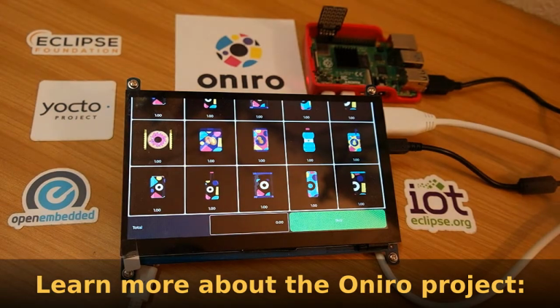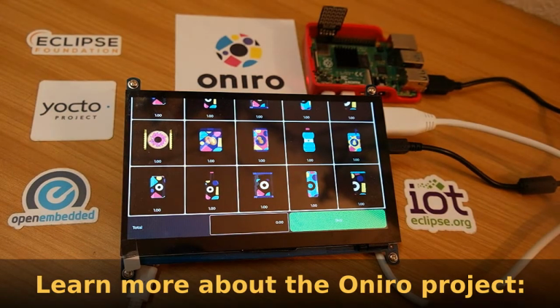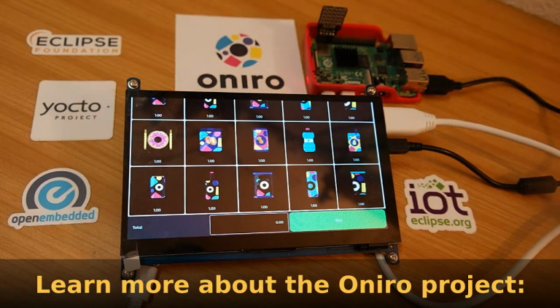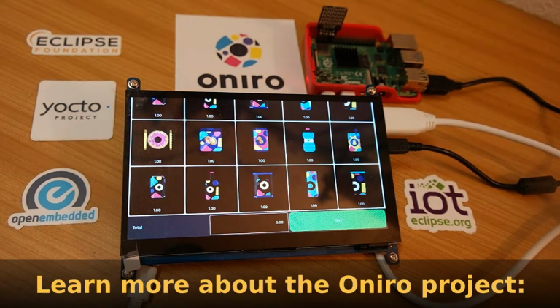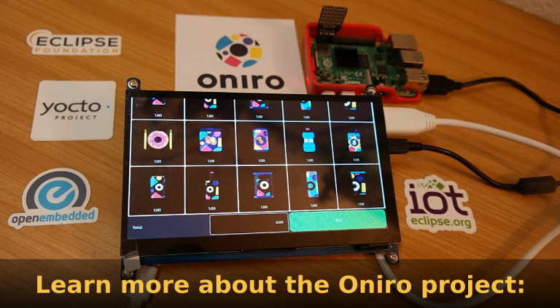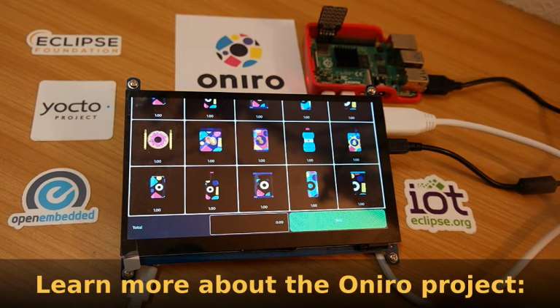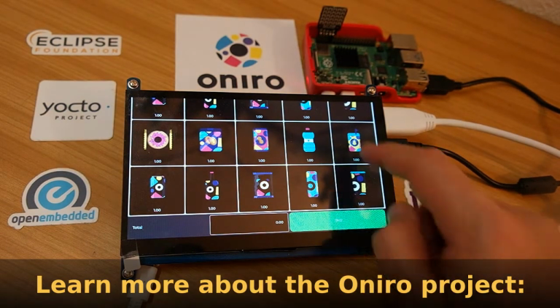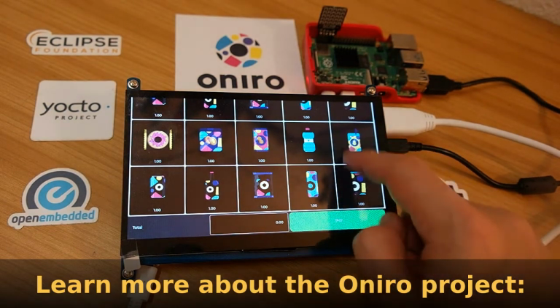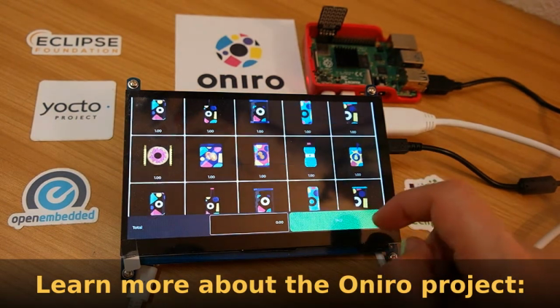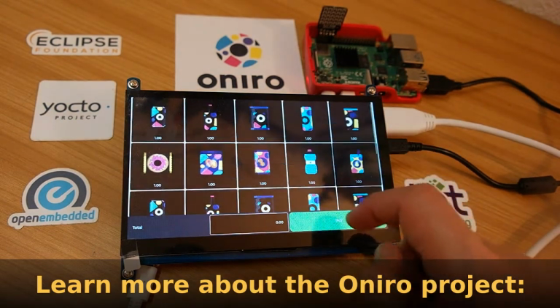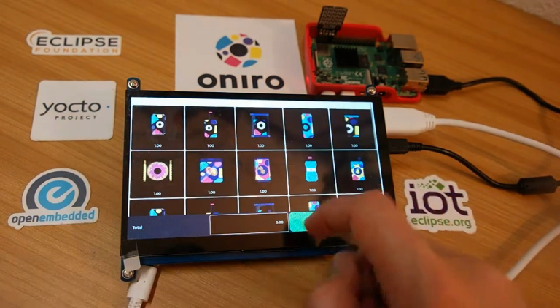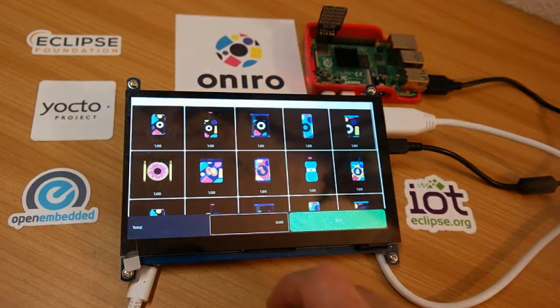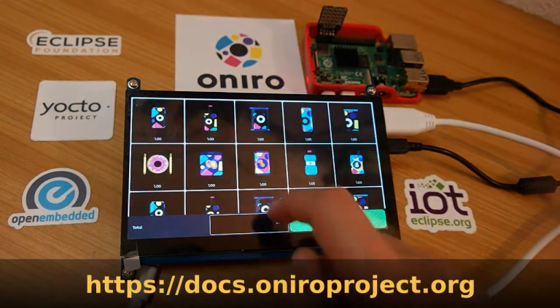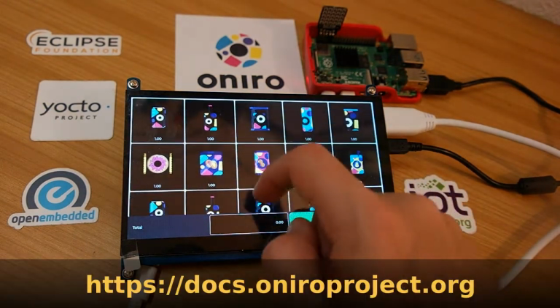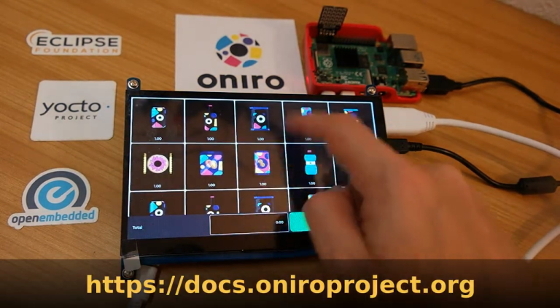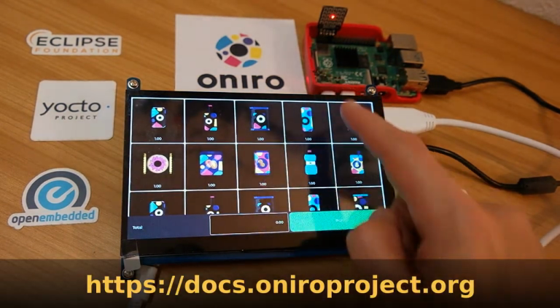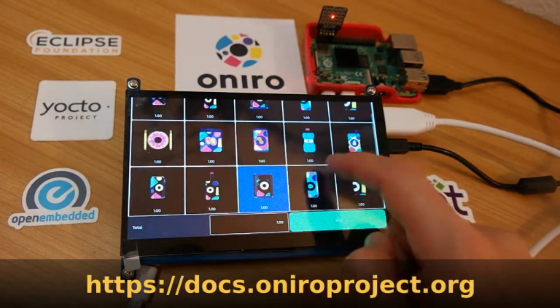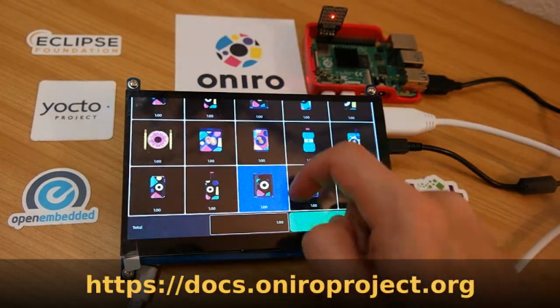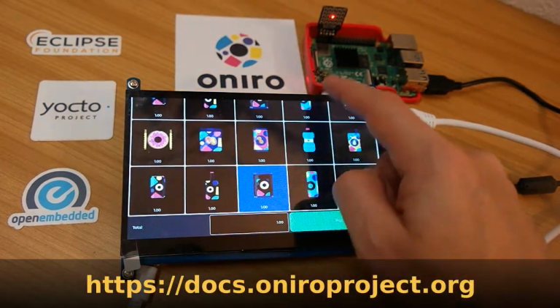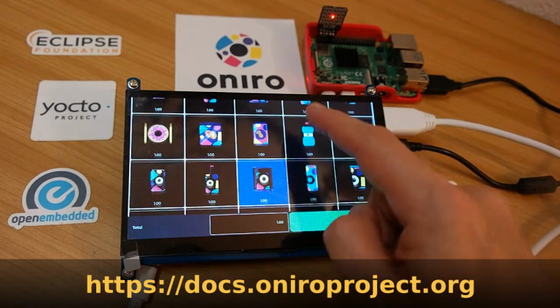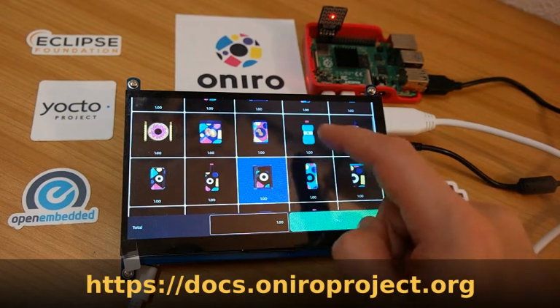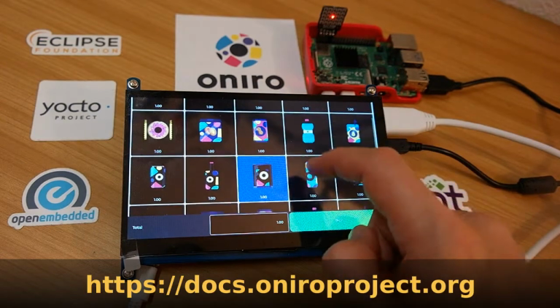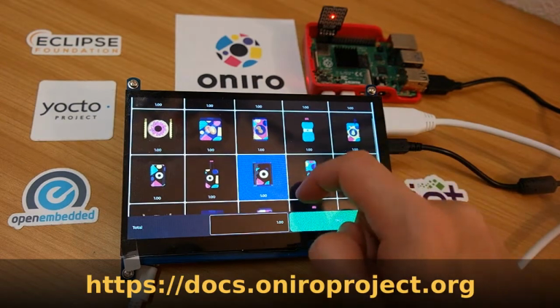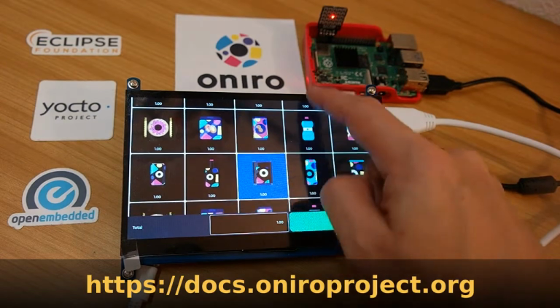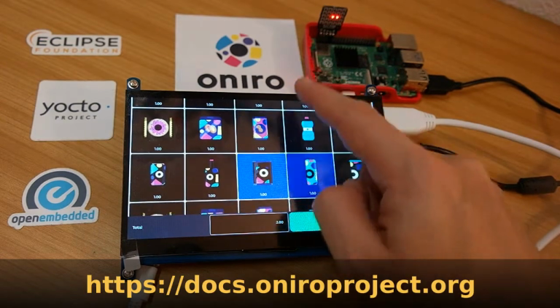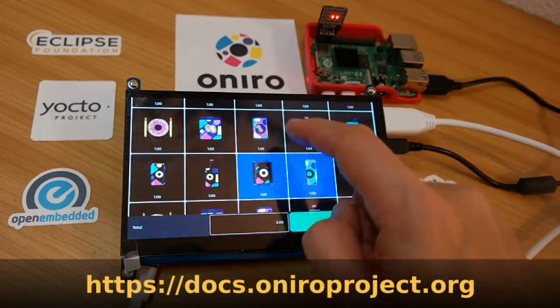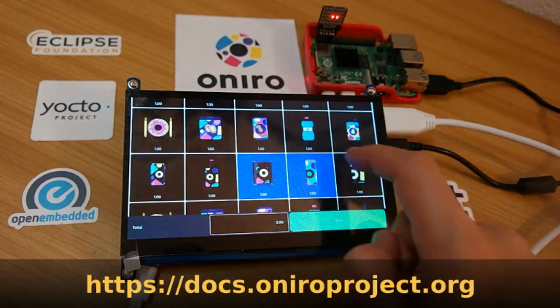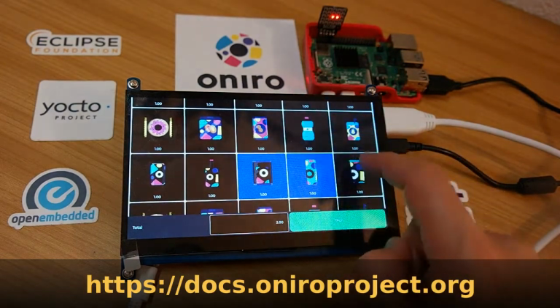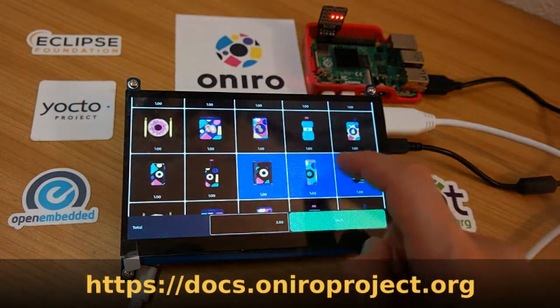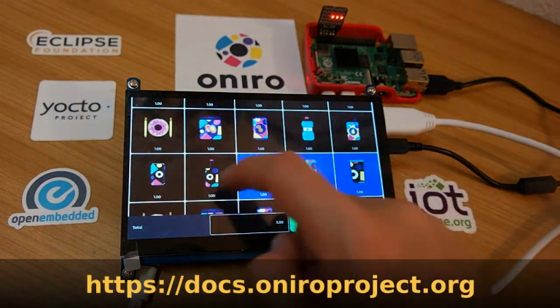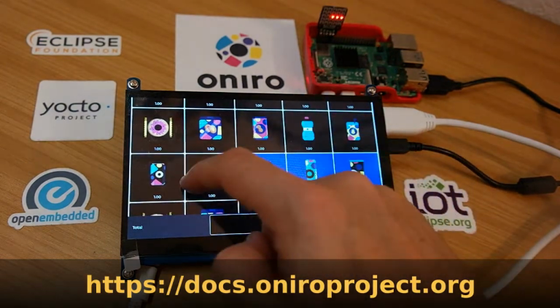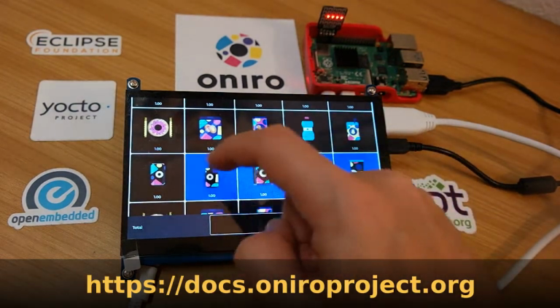Feel free to learn more about this blueprint and the whole project. There is documentation online. Thank you for watching.